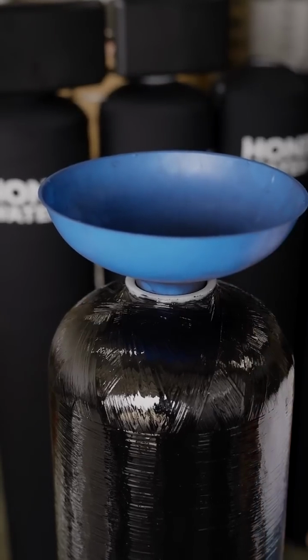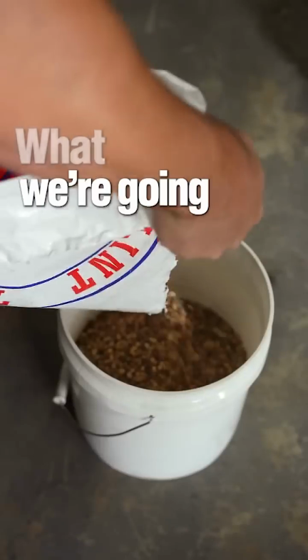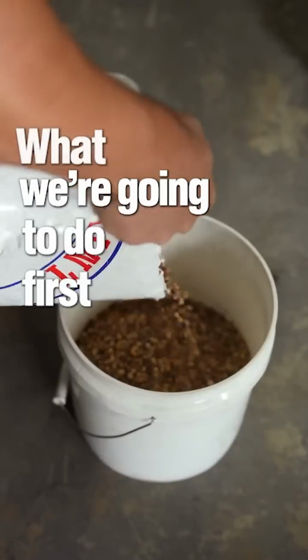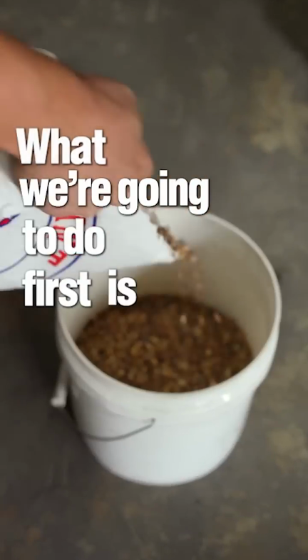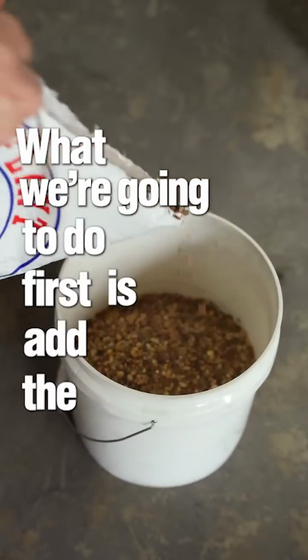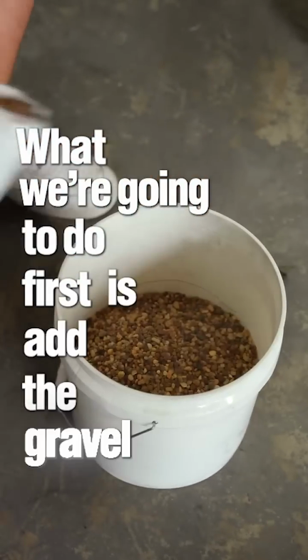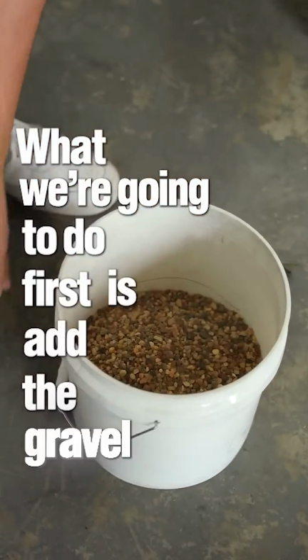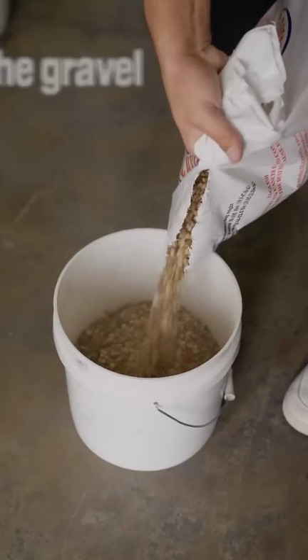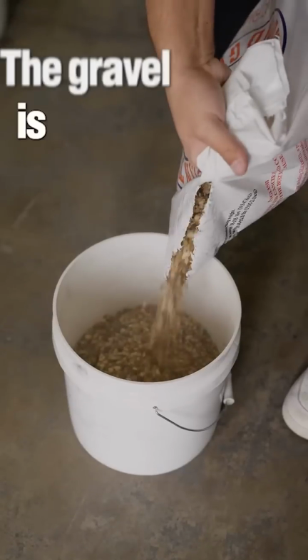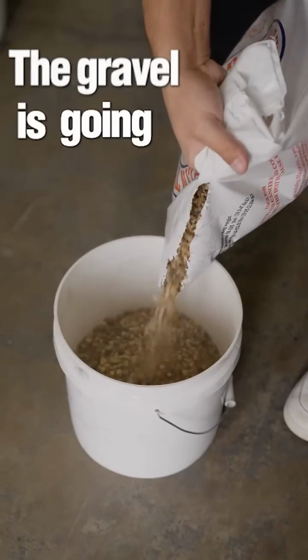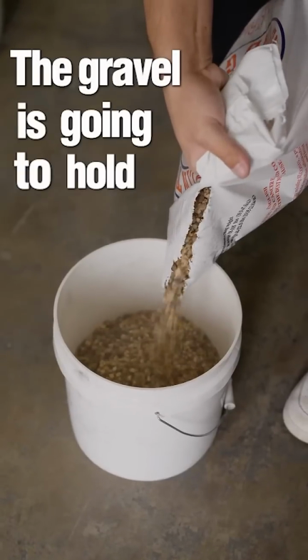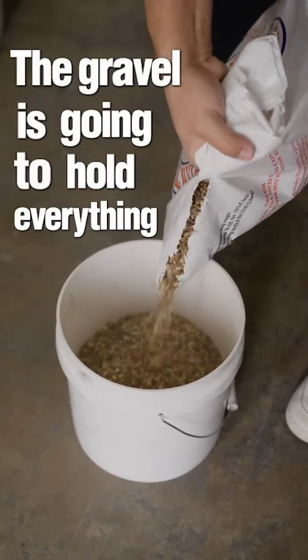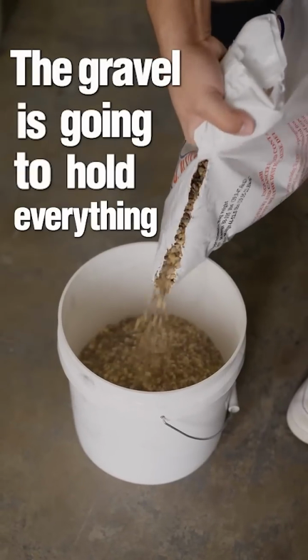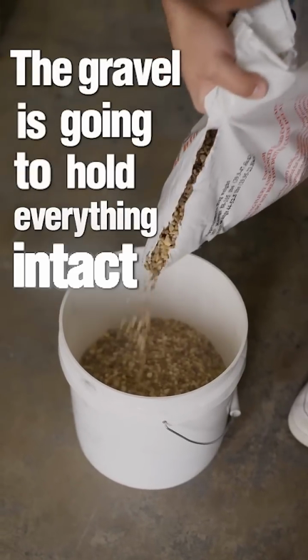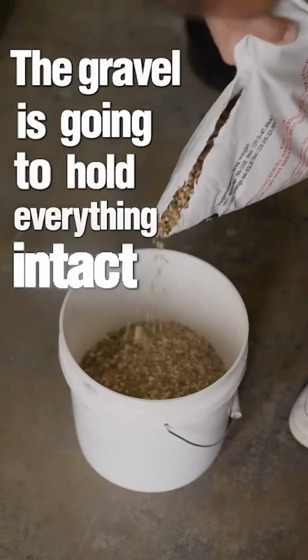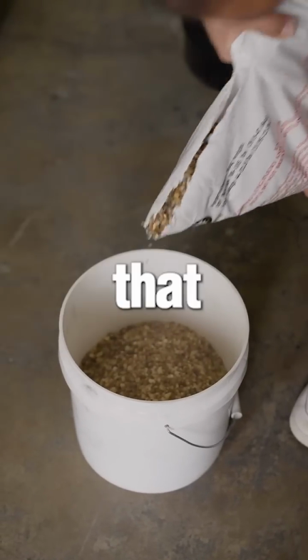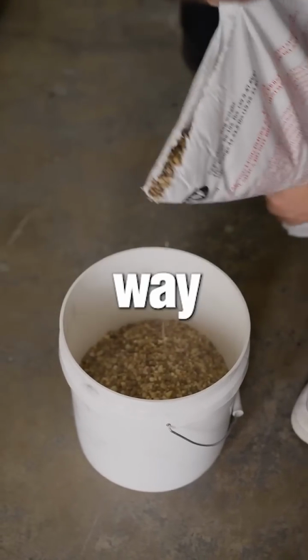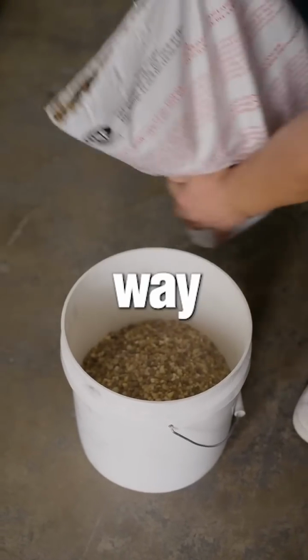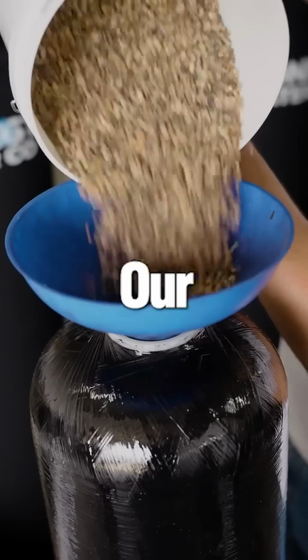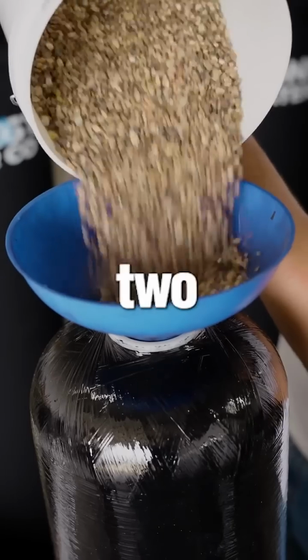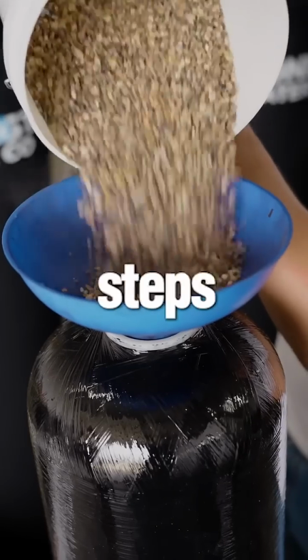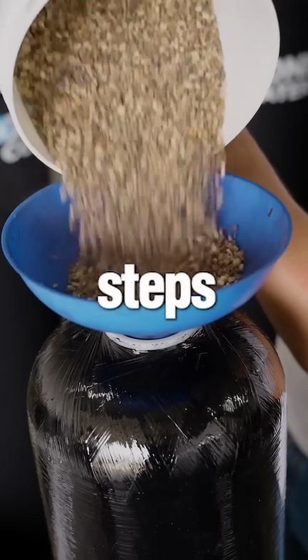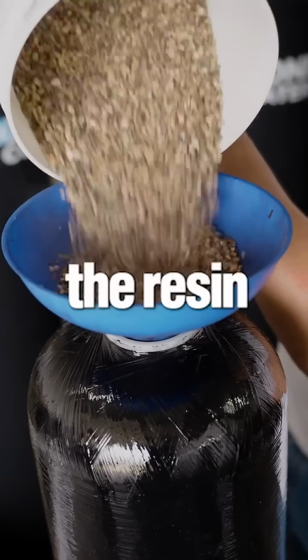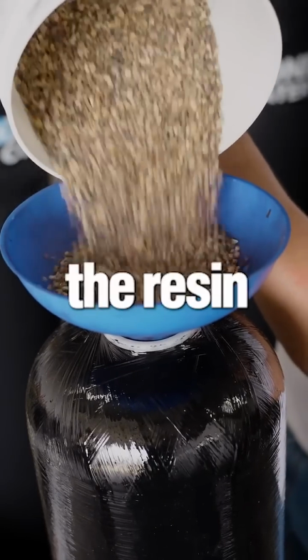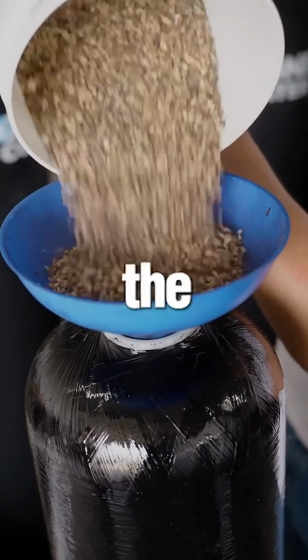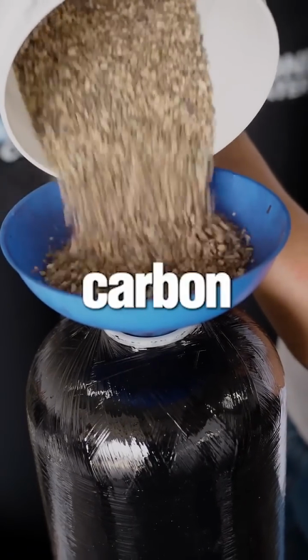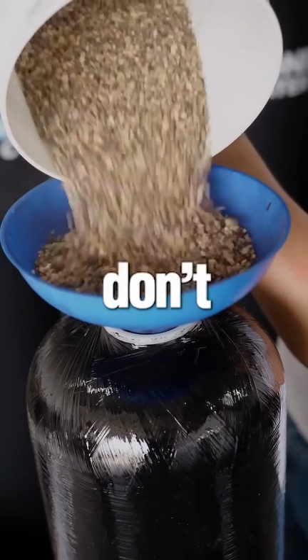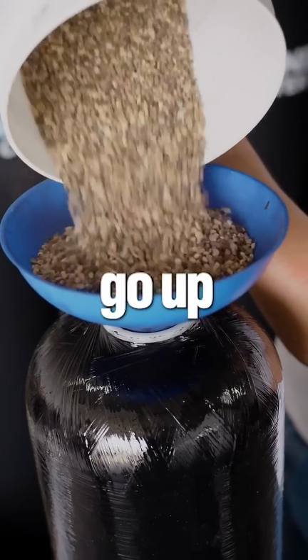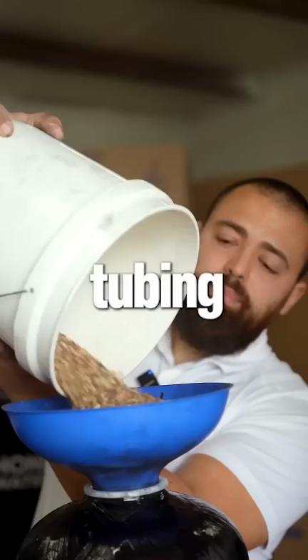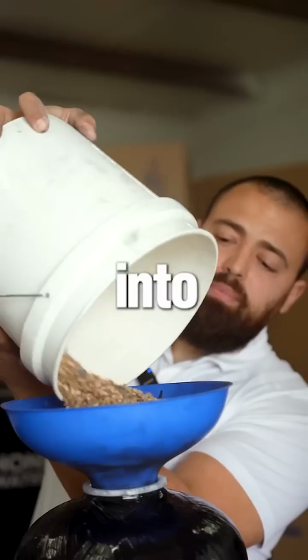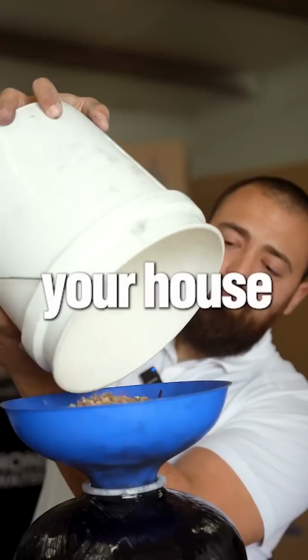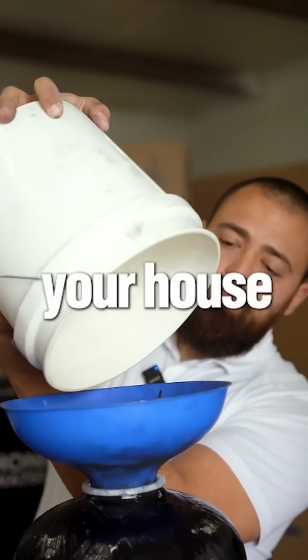What we're going to do first is add the gravel. The gravel is going to hold everything intact so that our next two steps — the resin and the carbon — don't go up the tube and into your house.